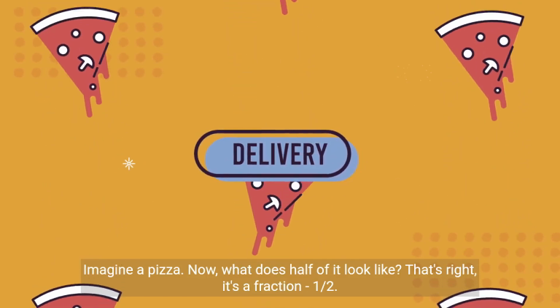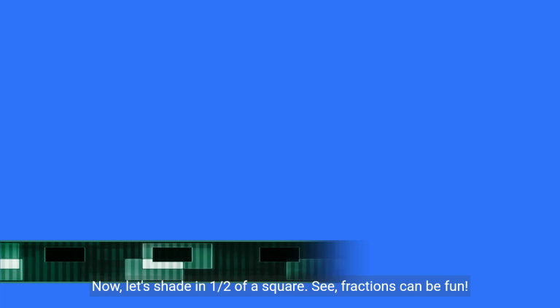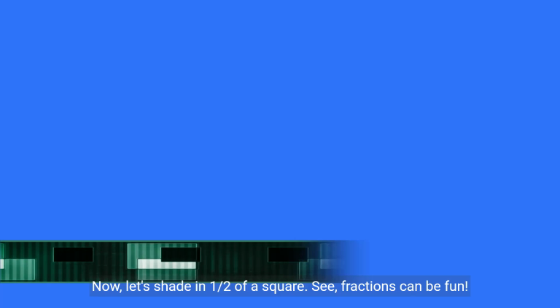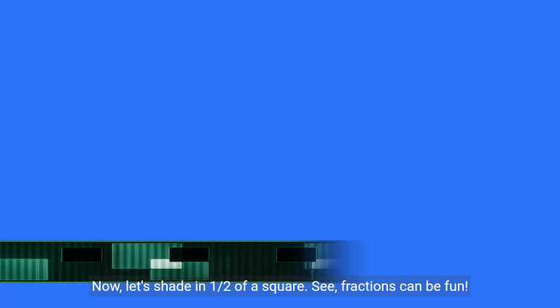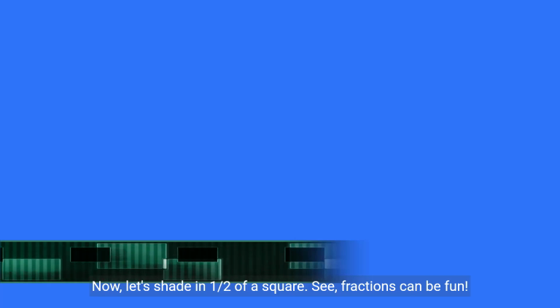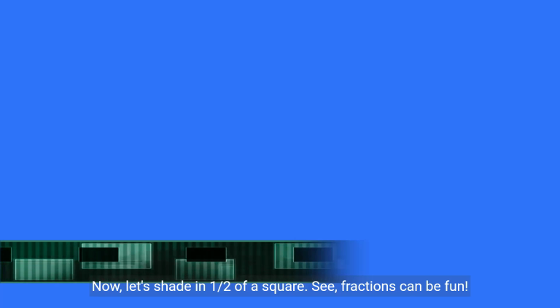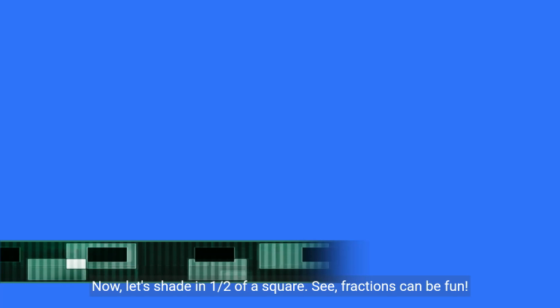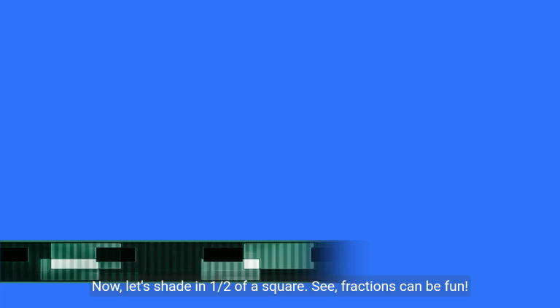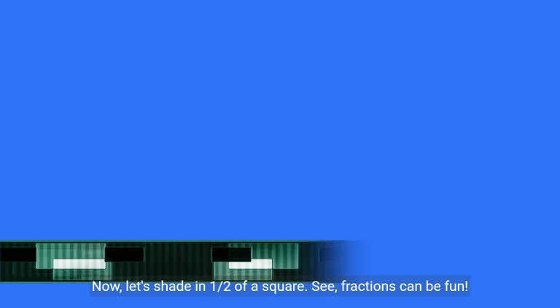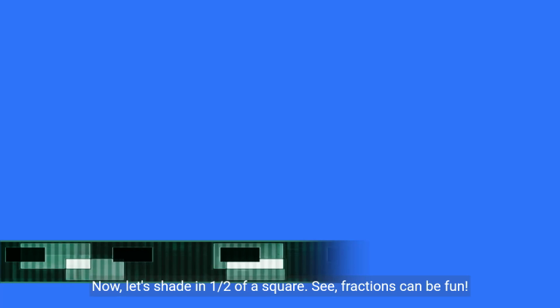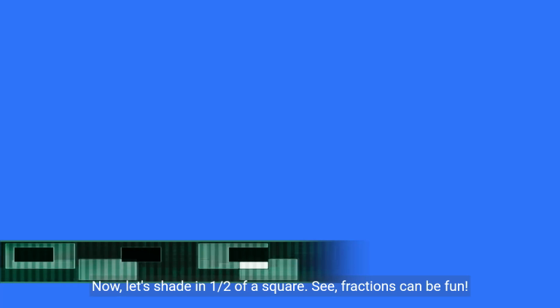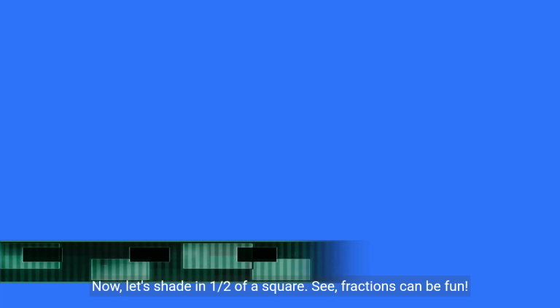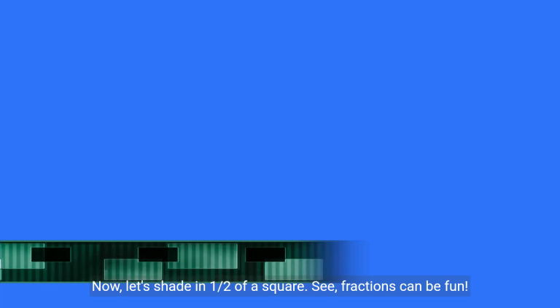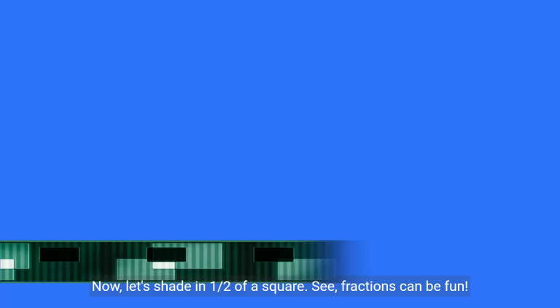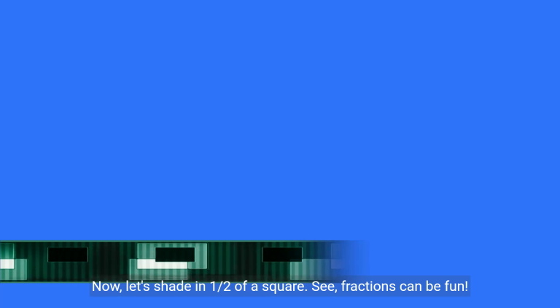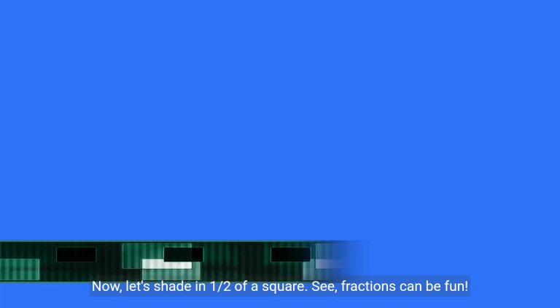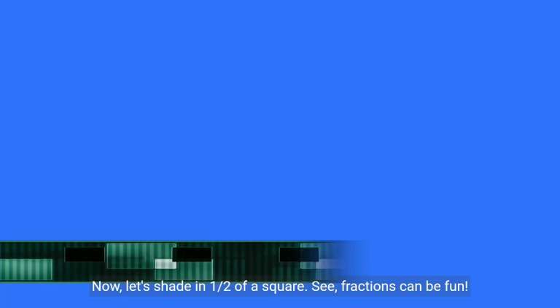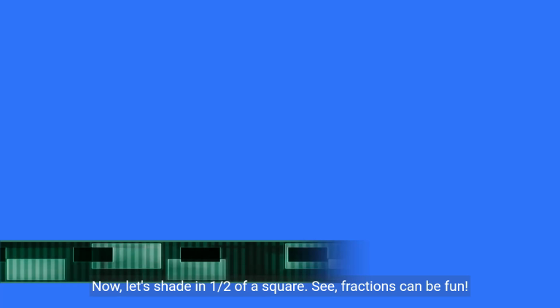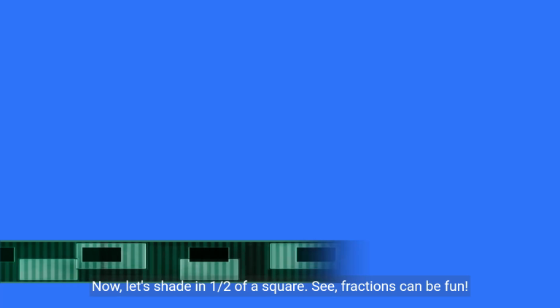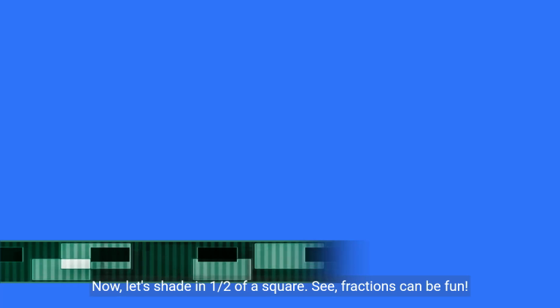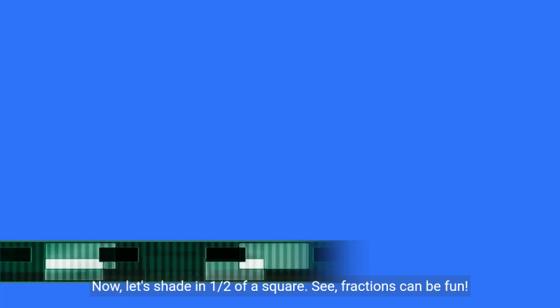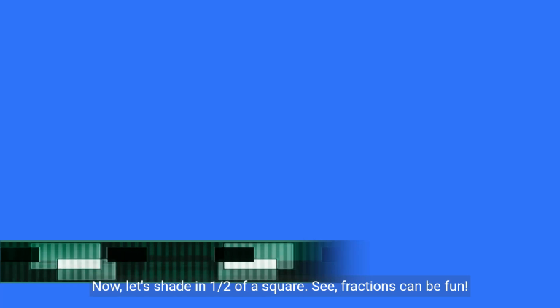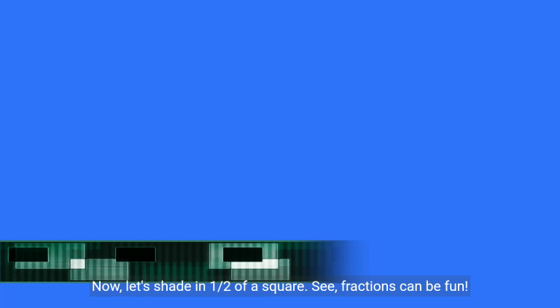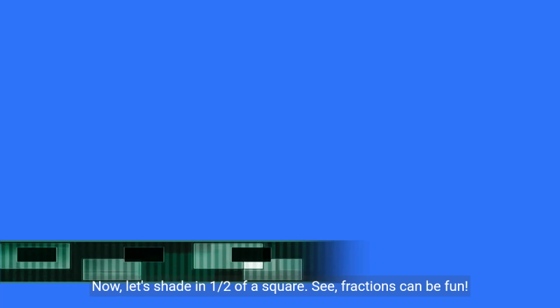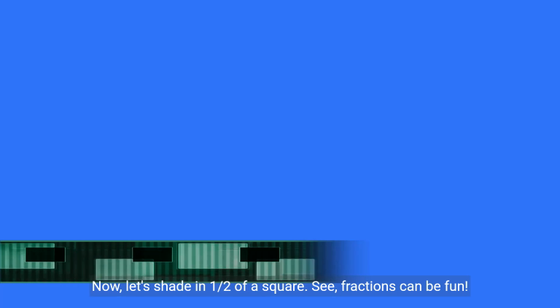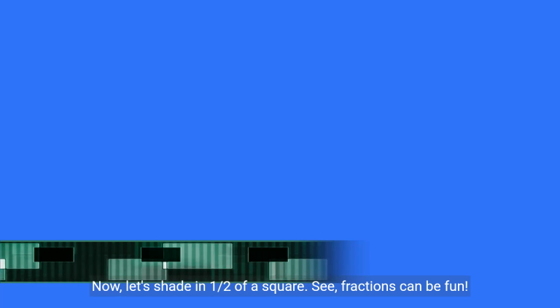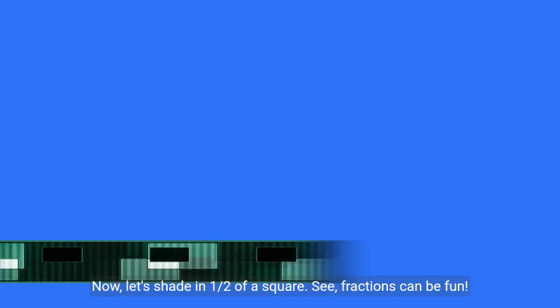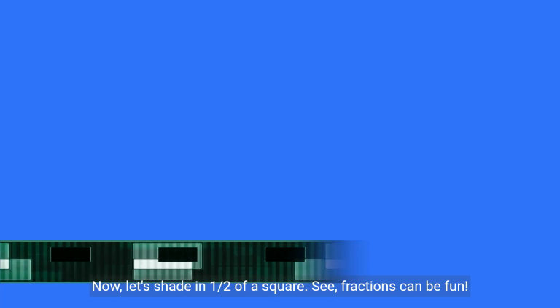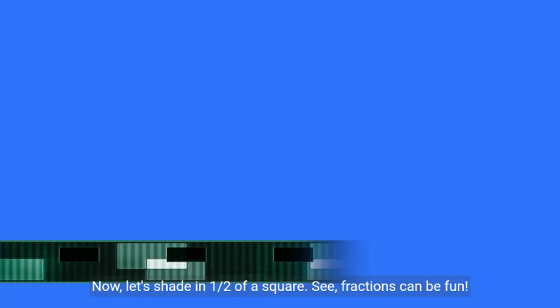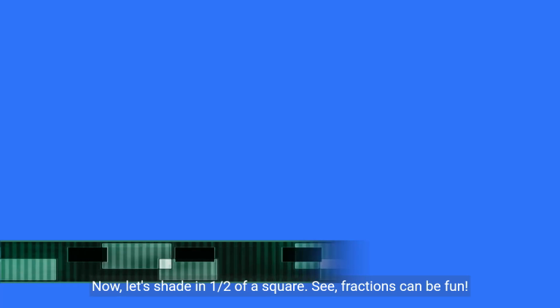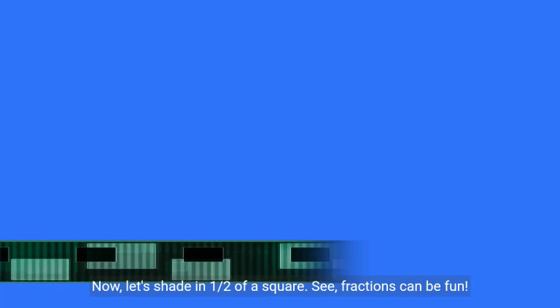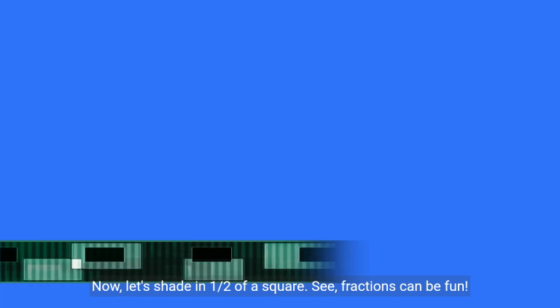Now, let's shade in one half of a square. See, fractions can be fun.